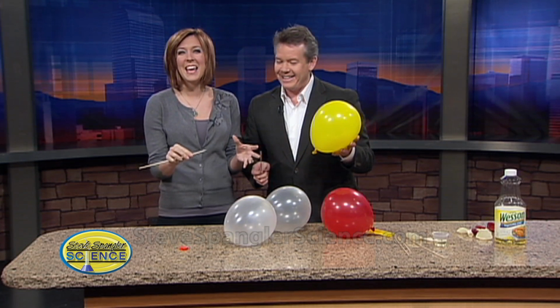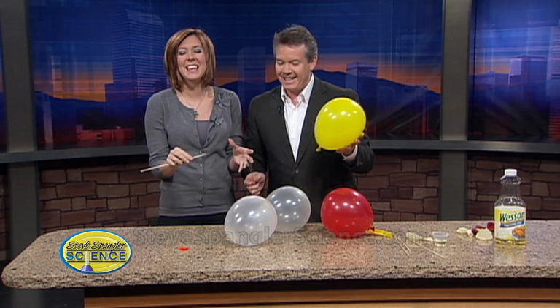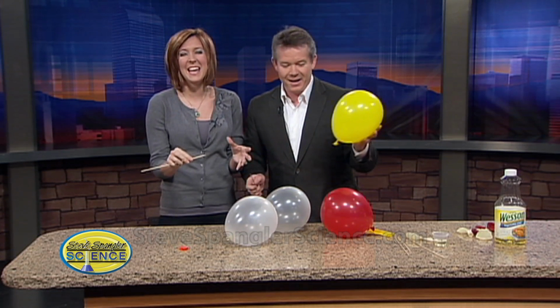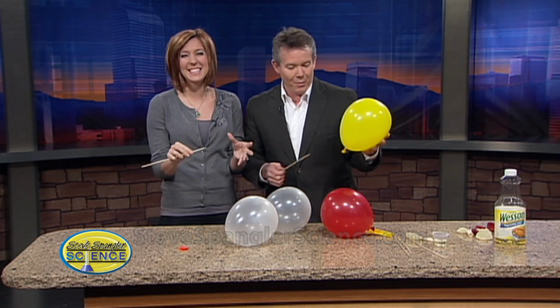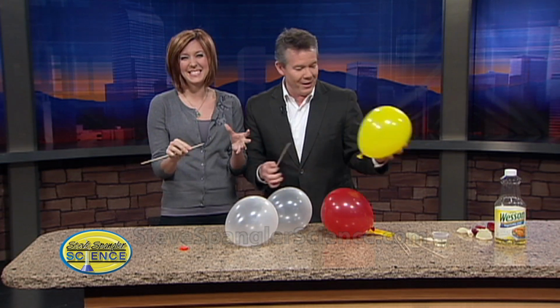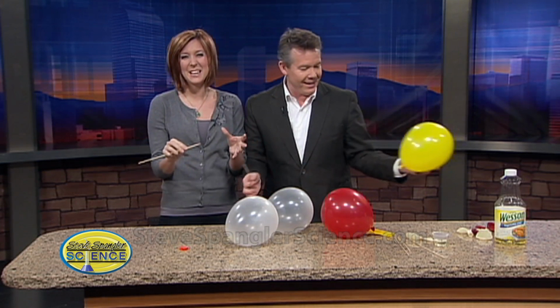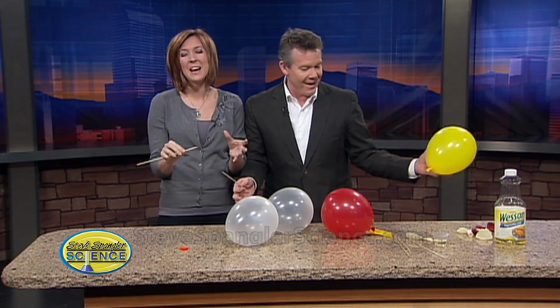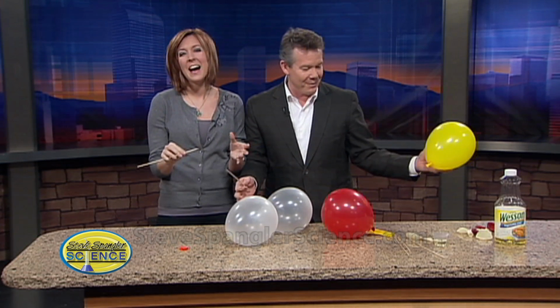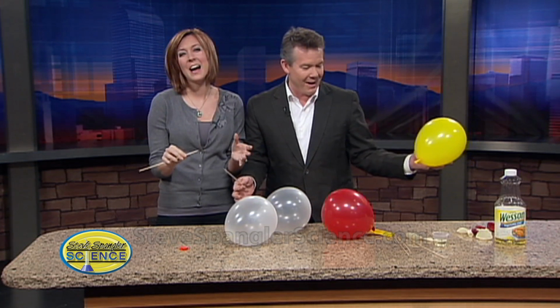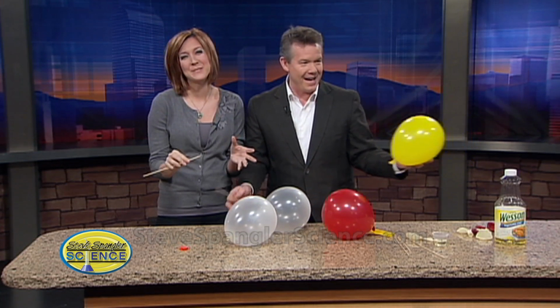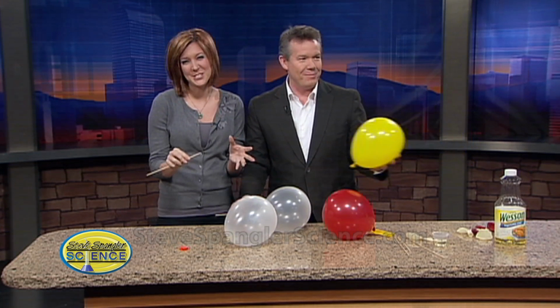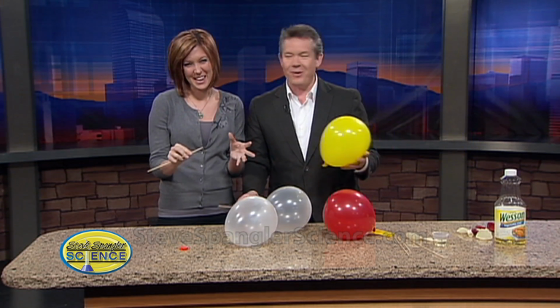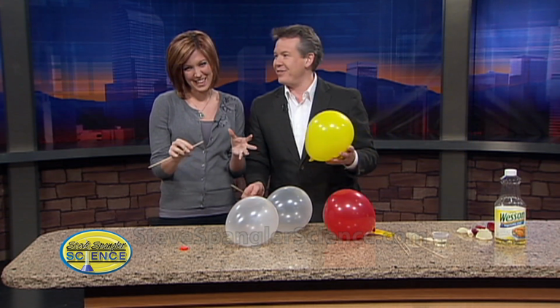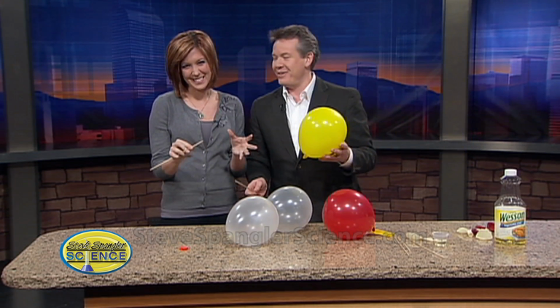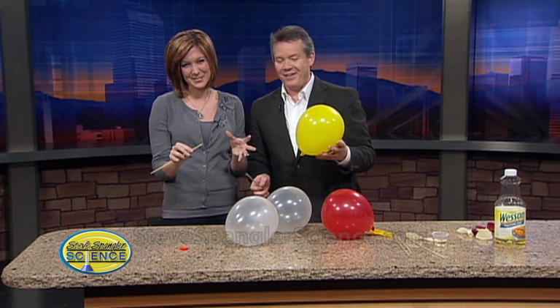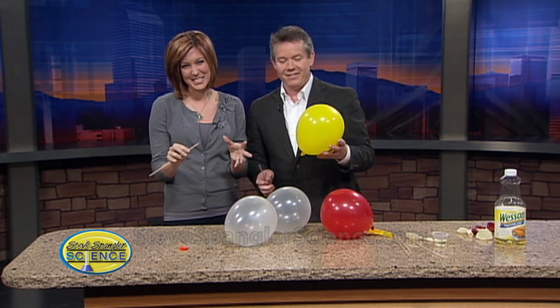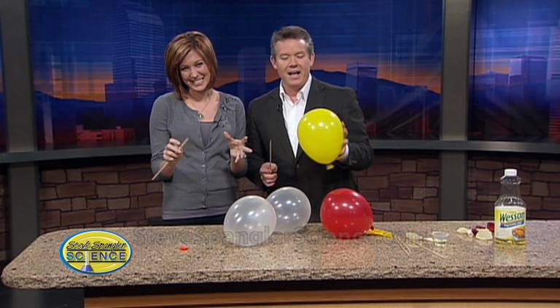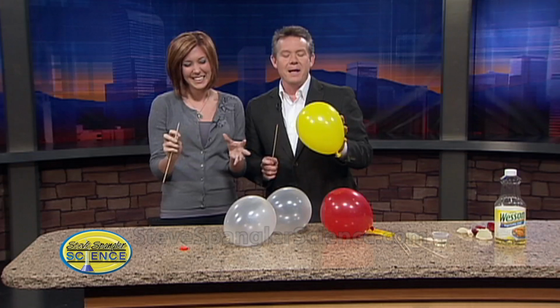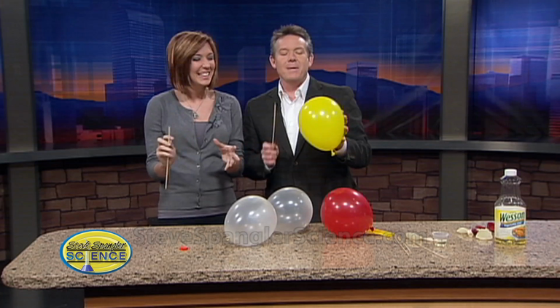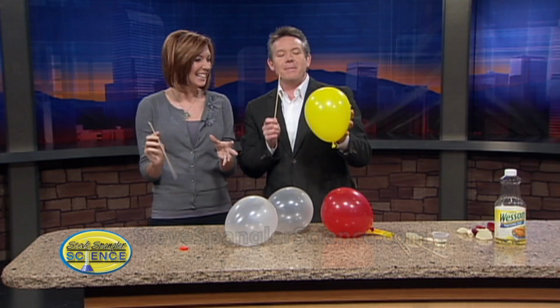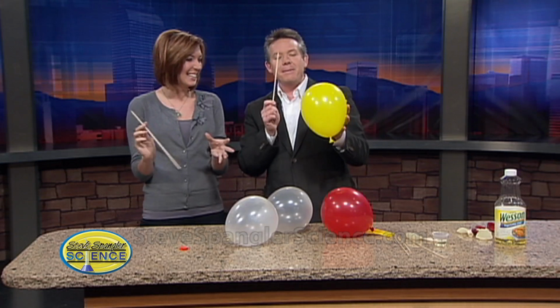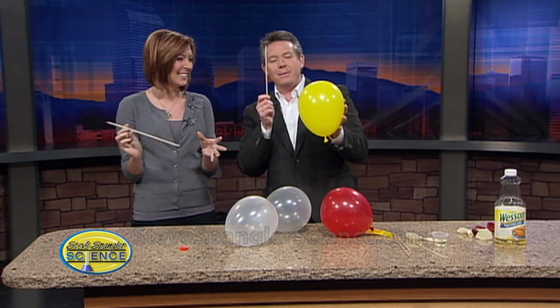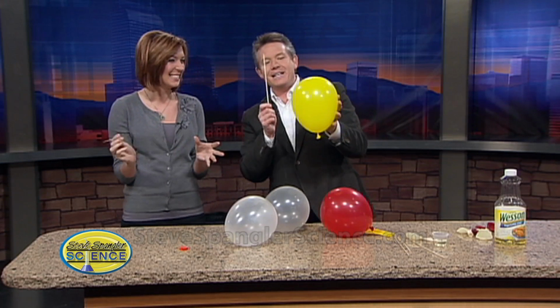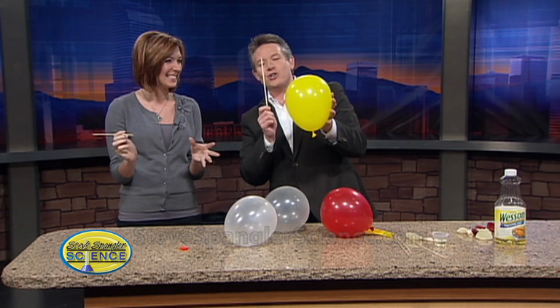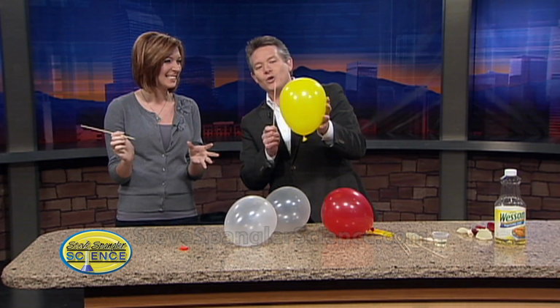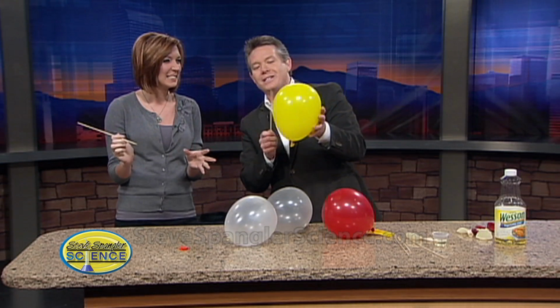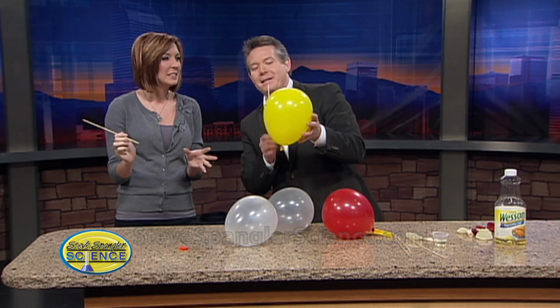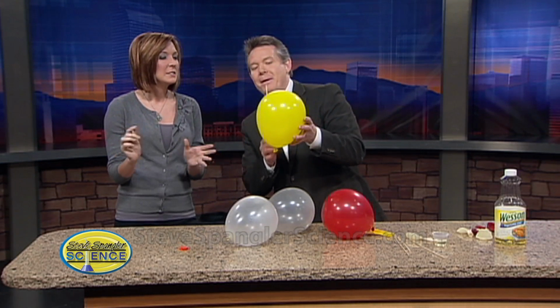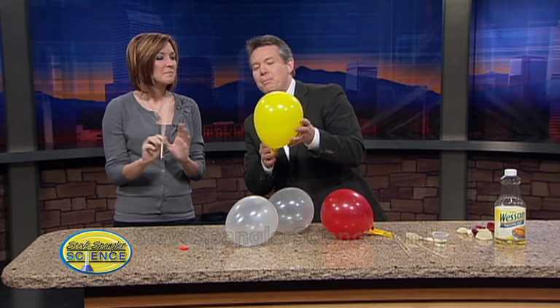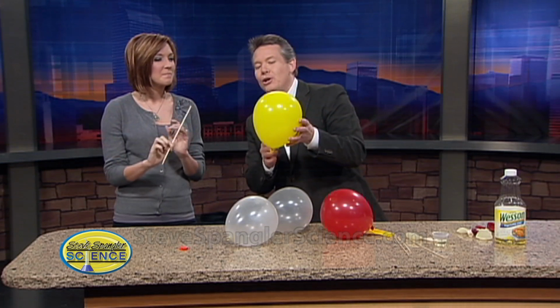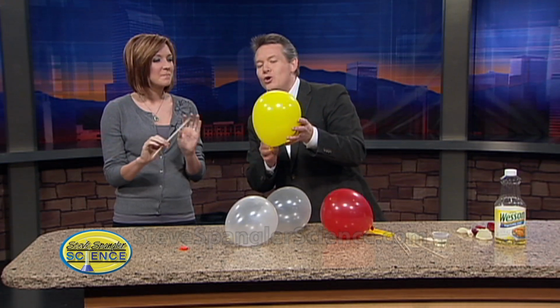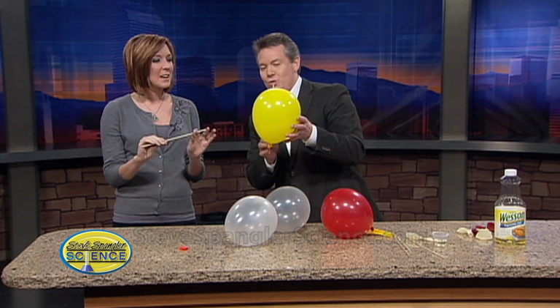Thanks, Steve. We only have about eight more for you. Maybe we didn't learn something about the balloon.